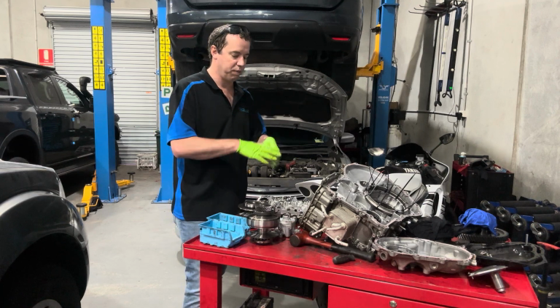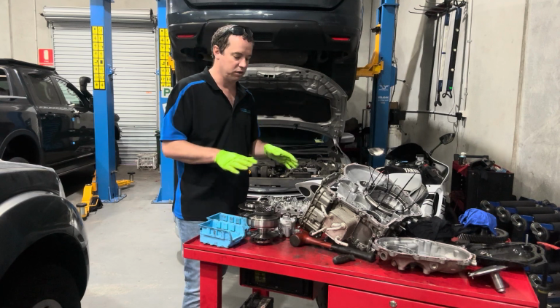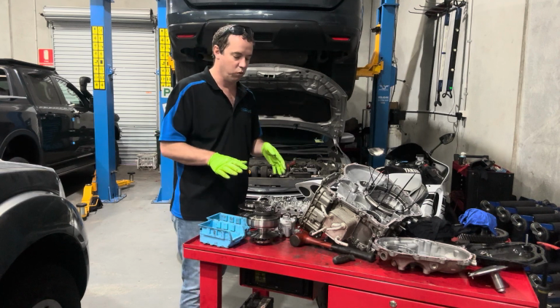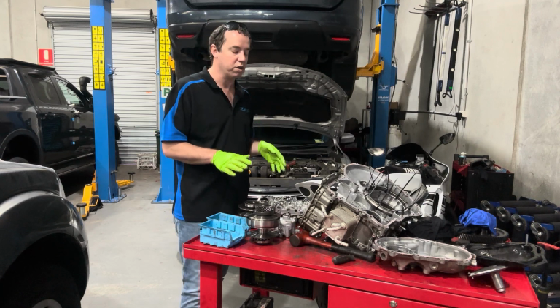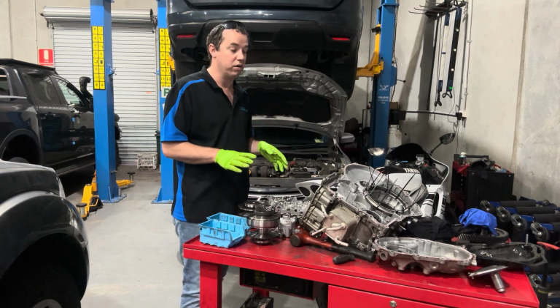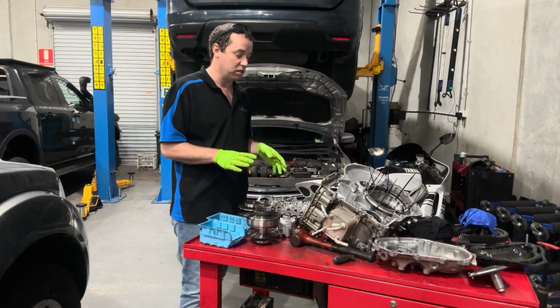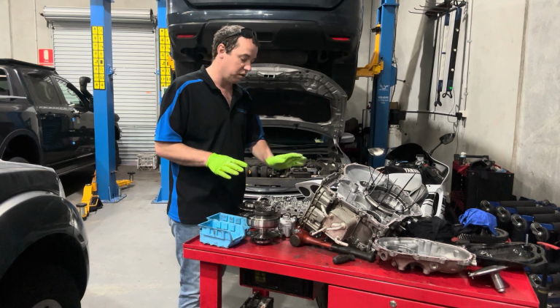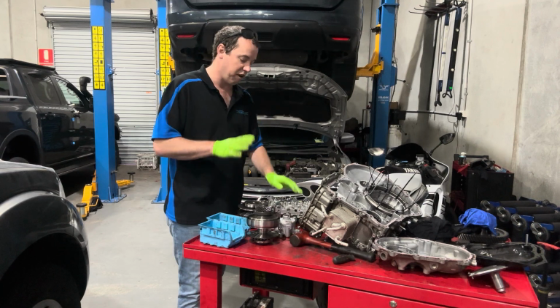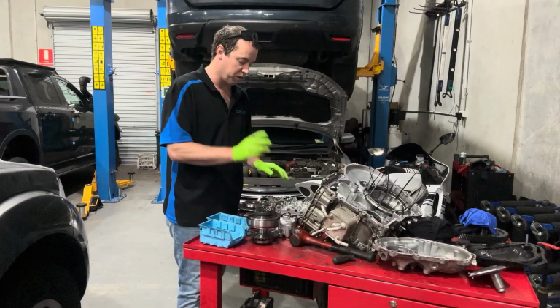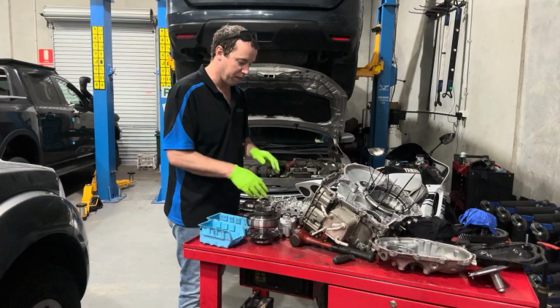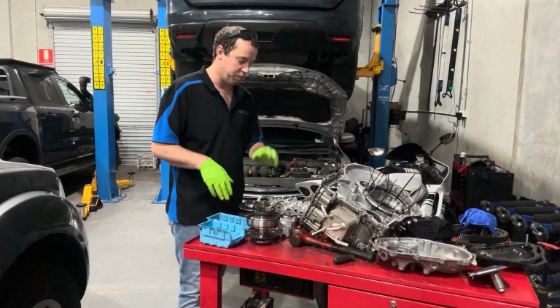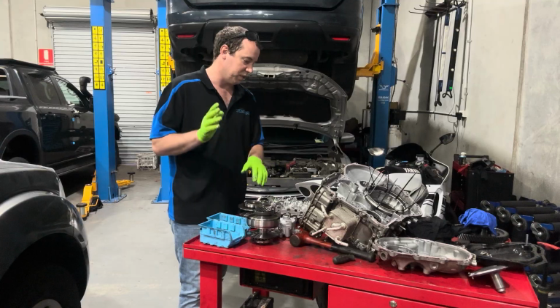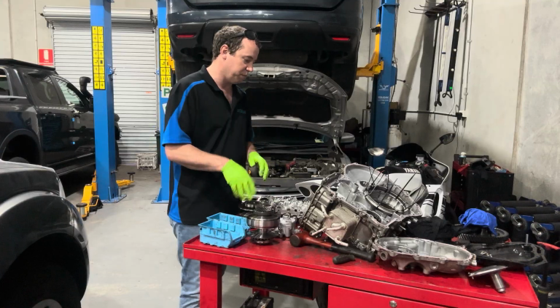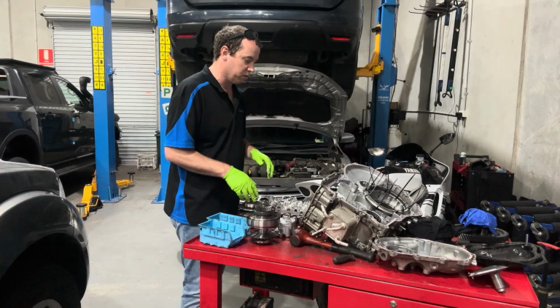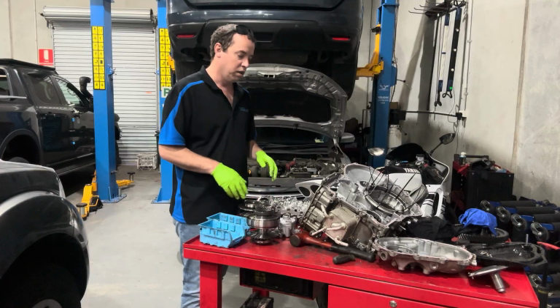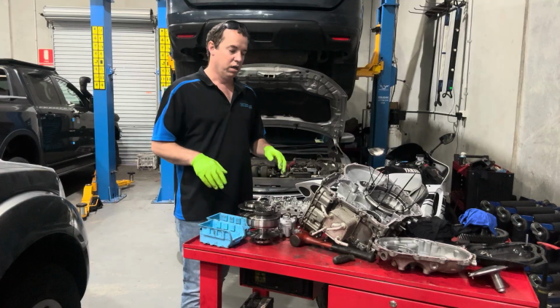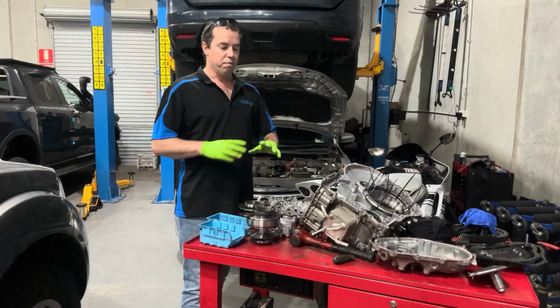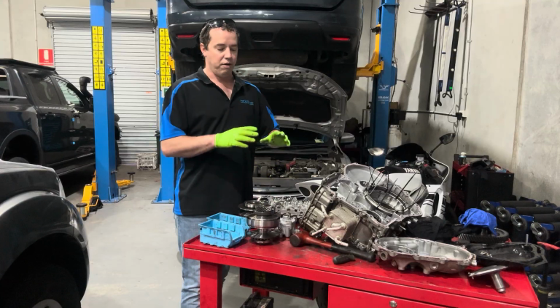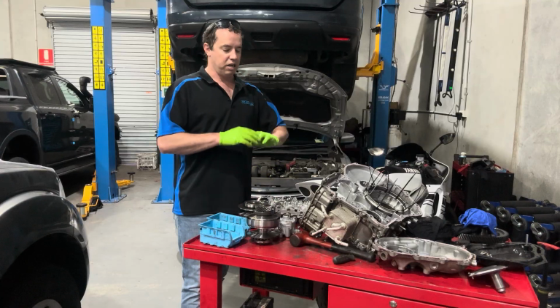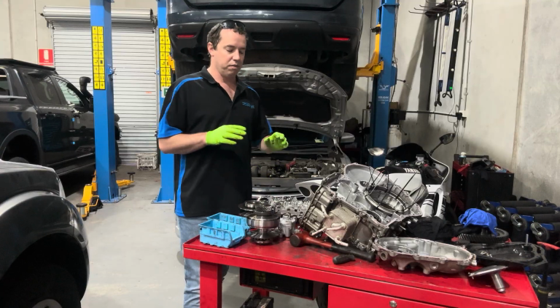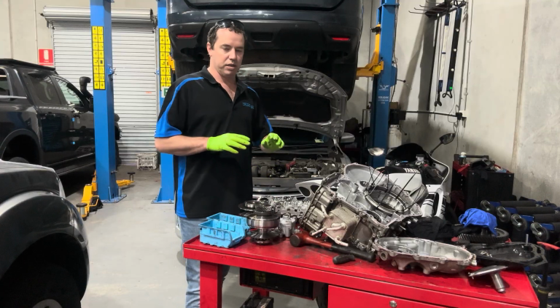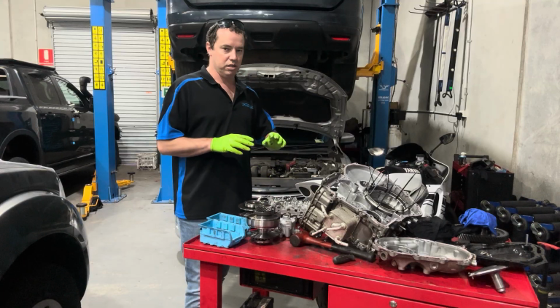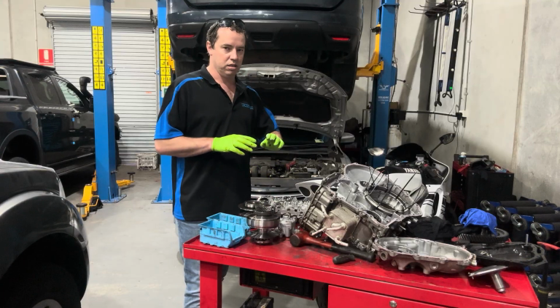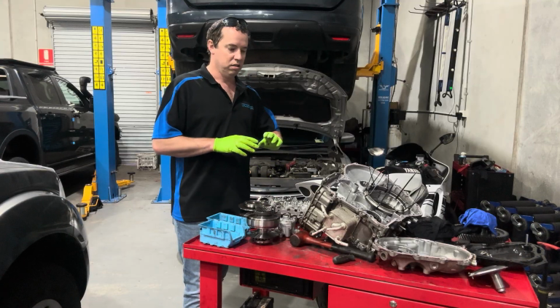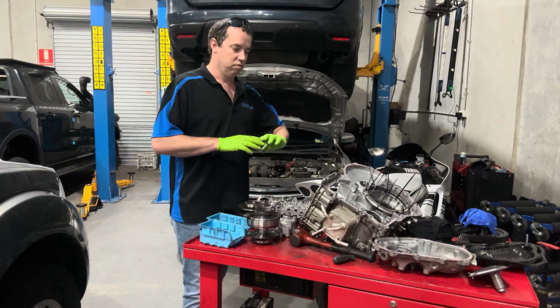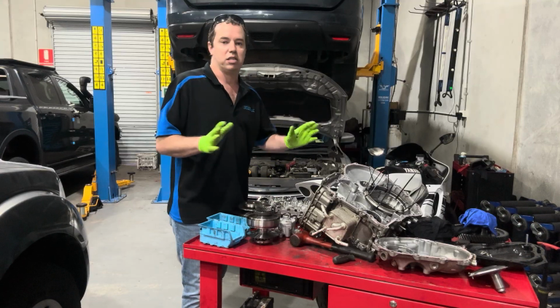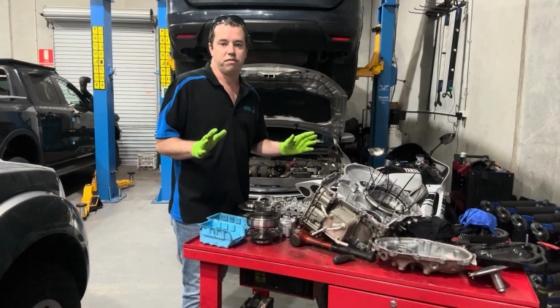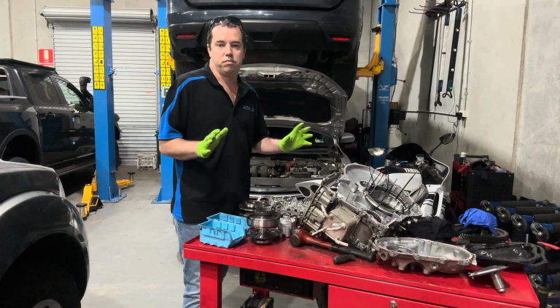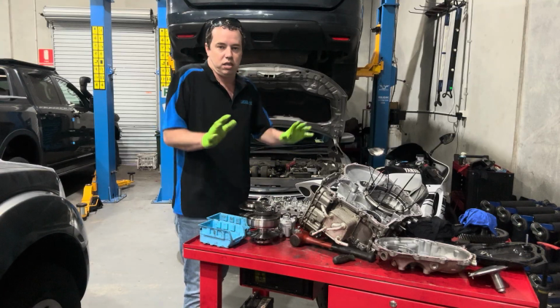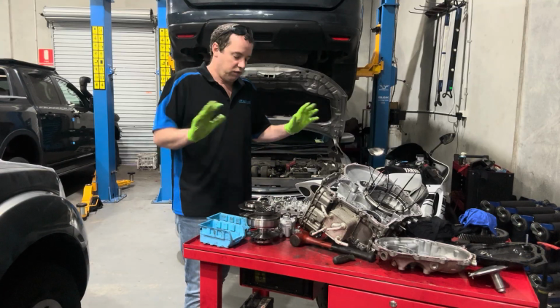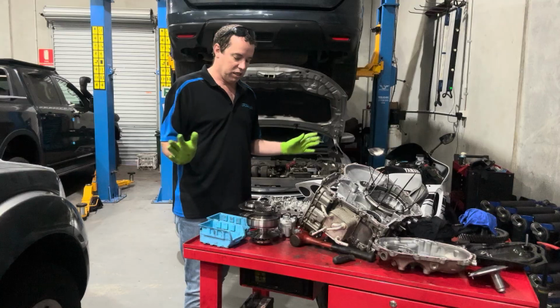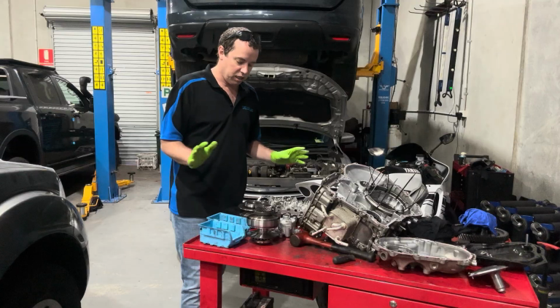When we rebuild them, we replace all the components inside: the valve body, the pump, the pulleys, the belt, bearings — everything — because once they're done, that's it. You've got to start again.